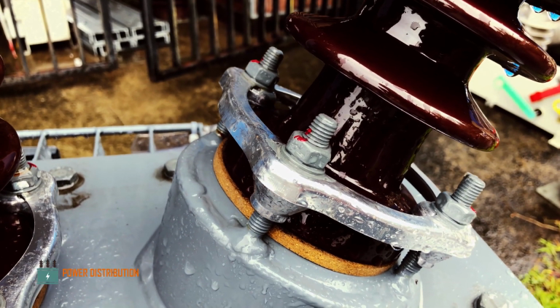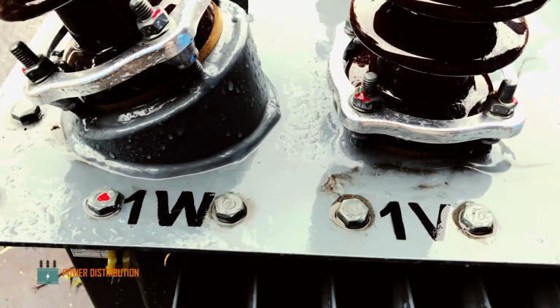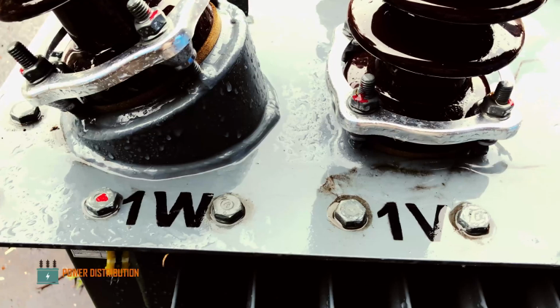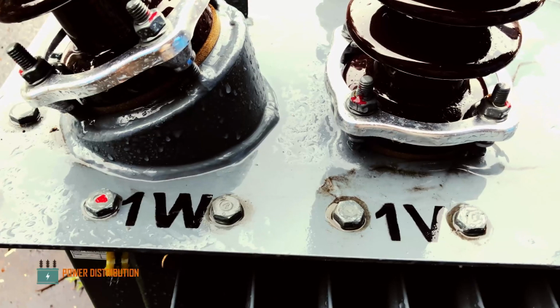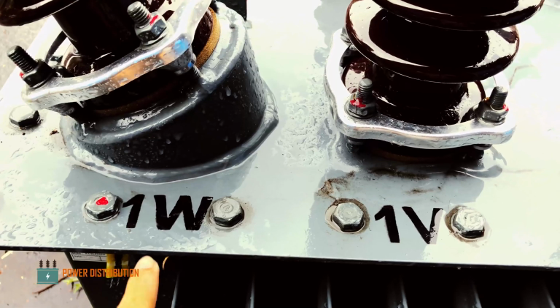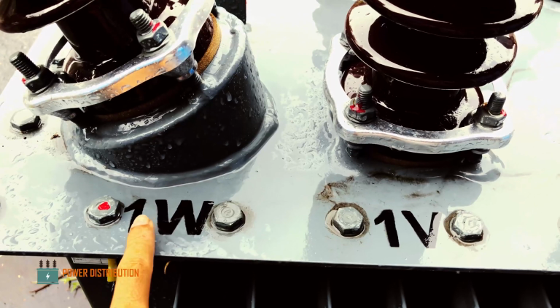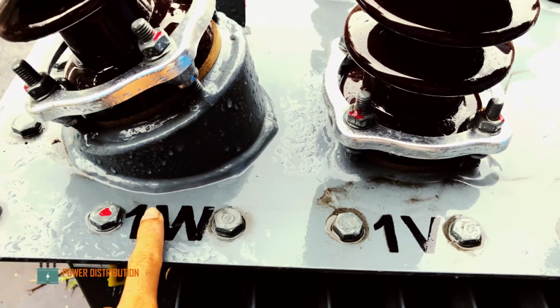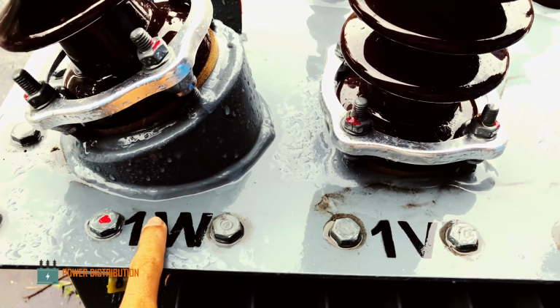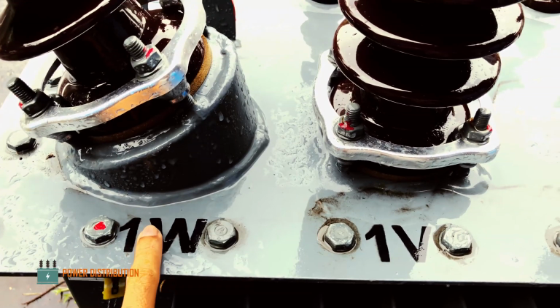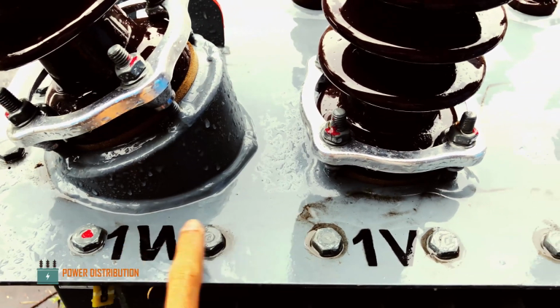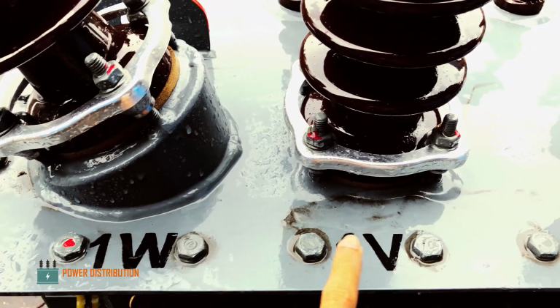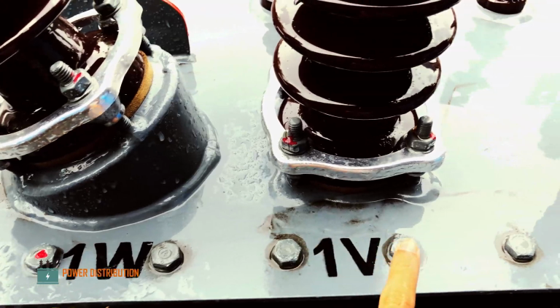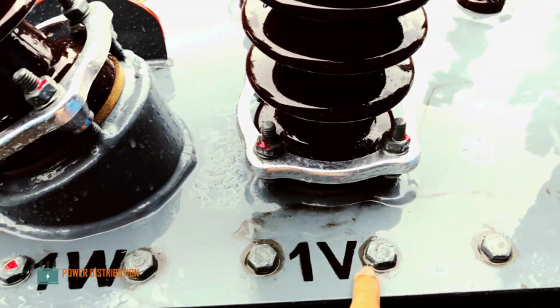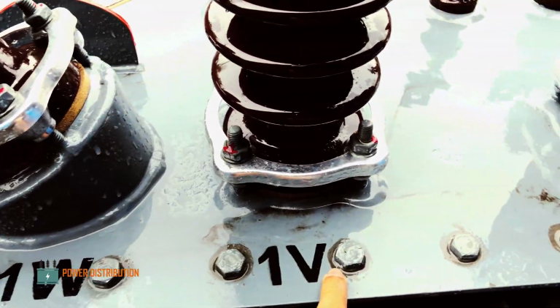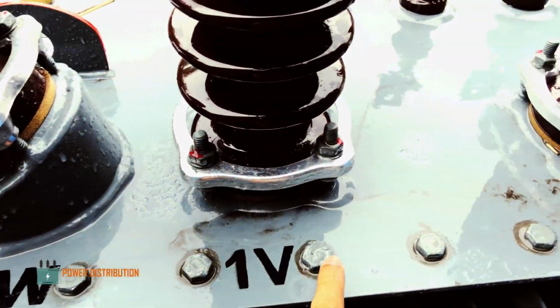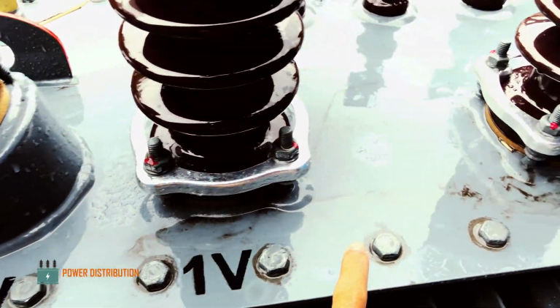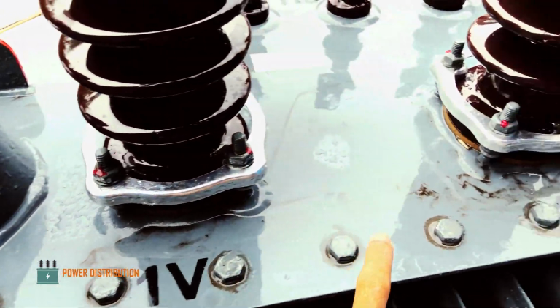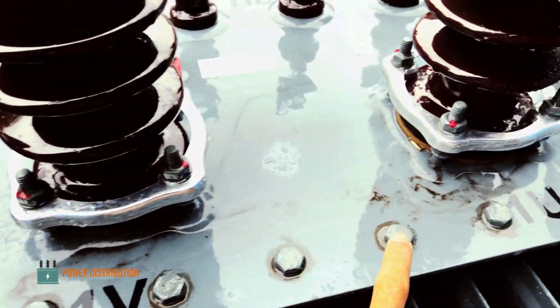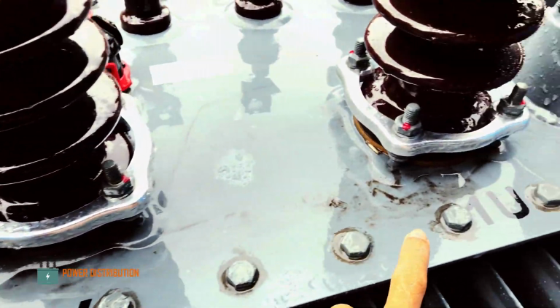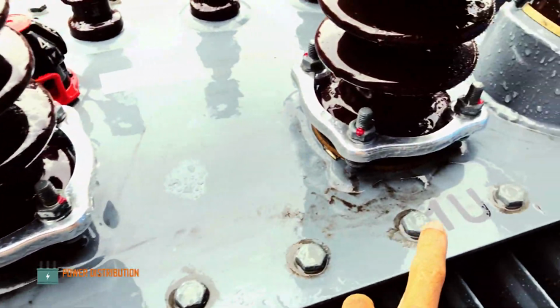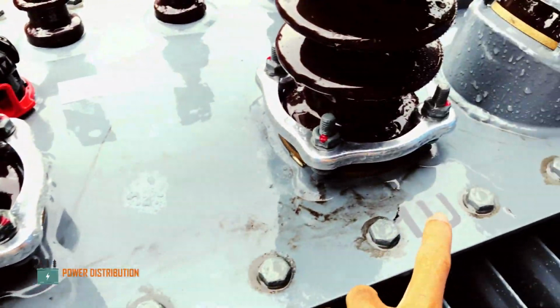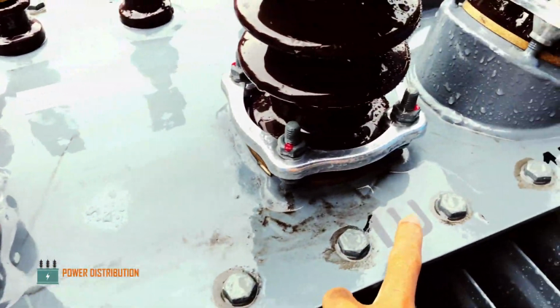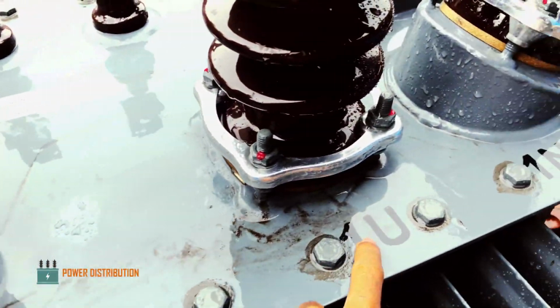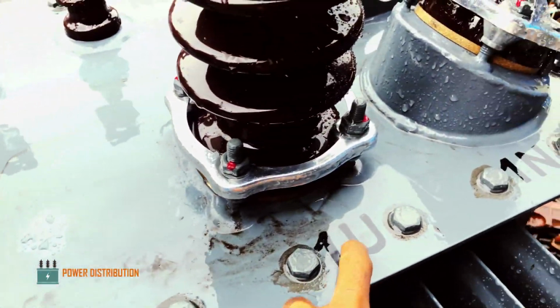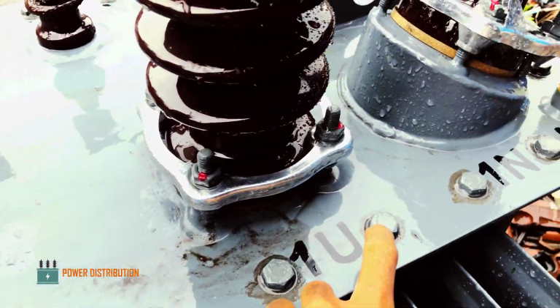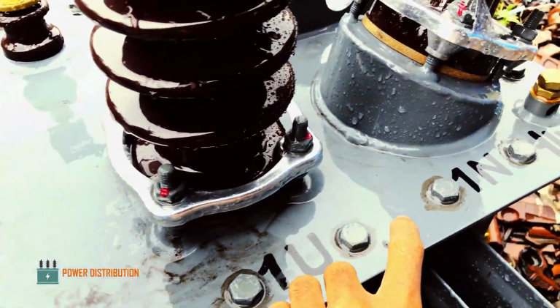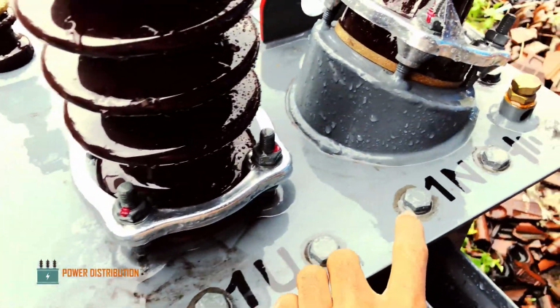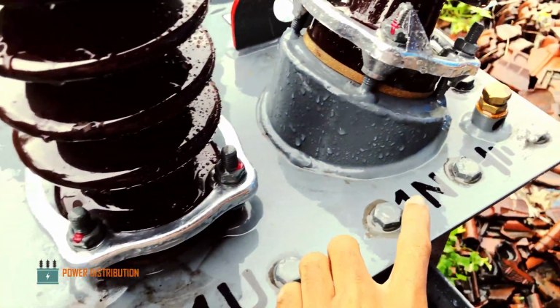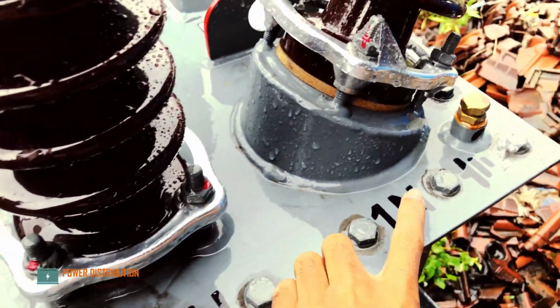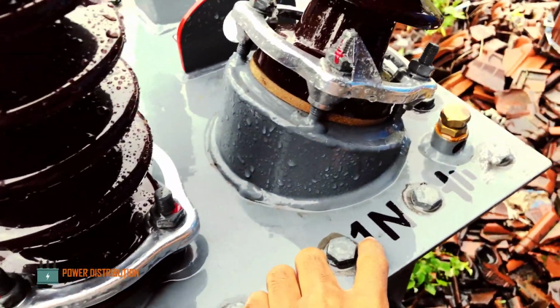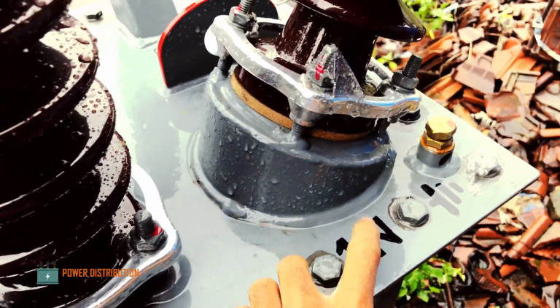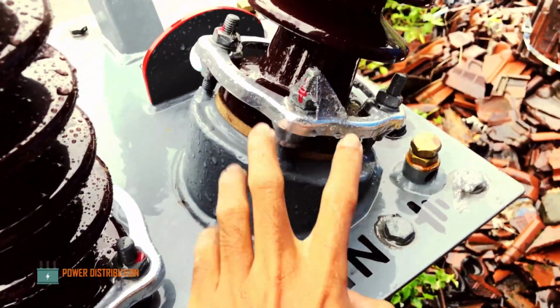The phase markings are W, V, U, and the neutral.